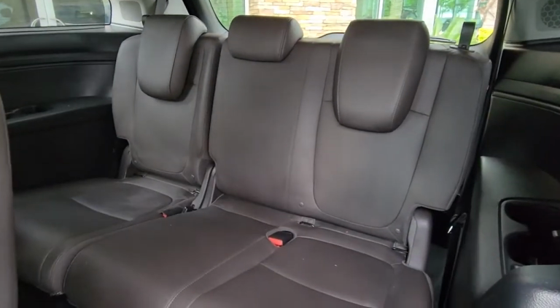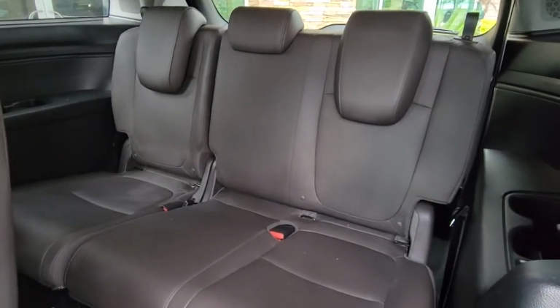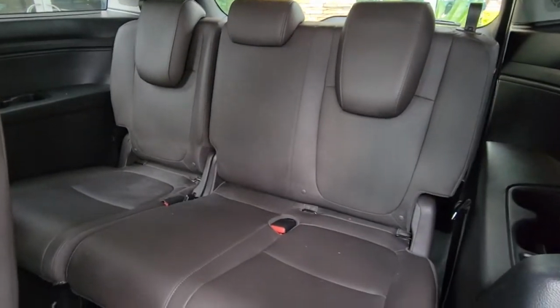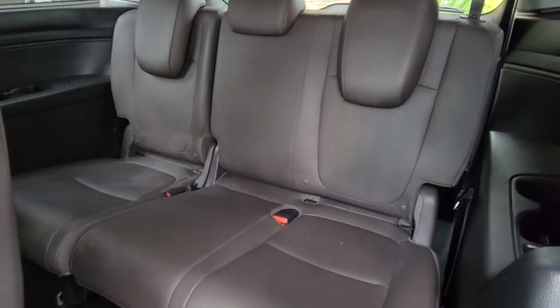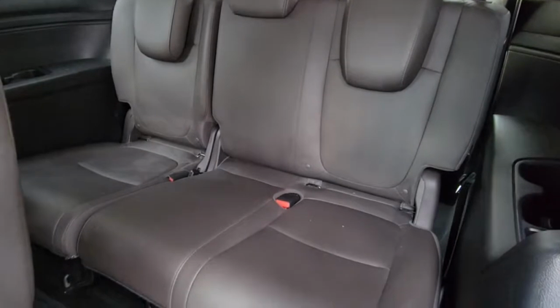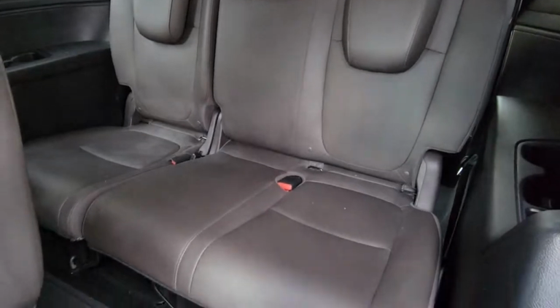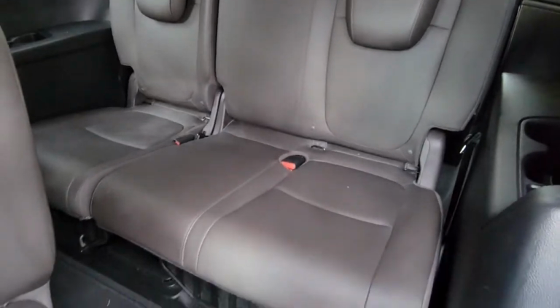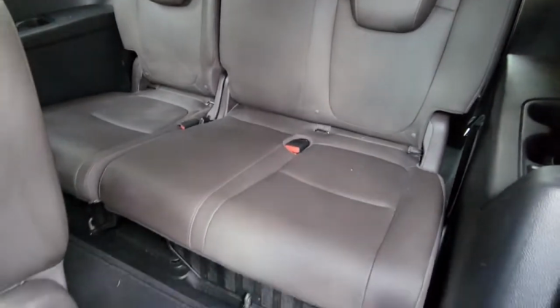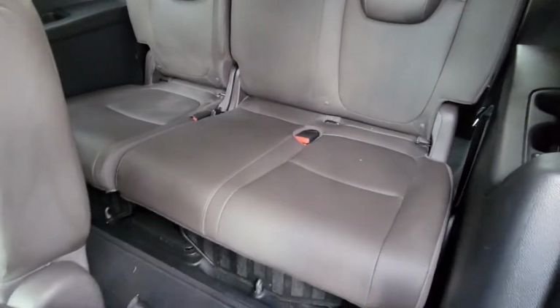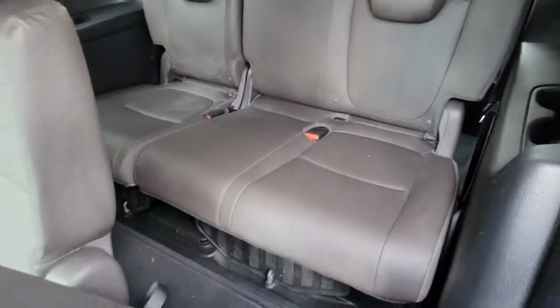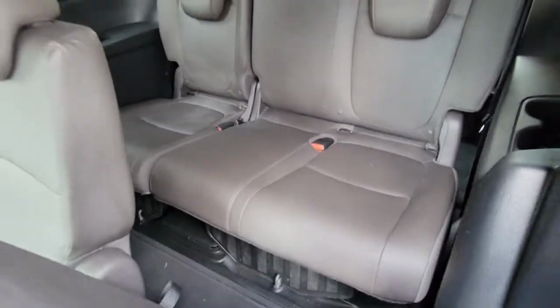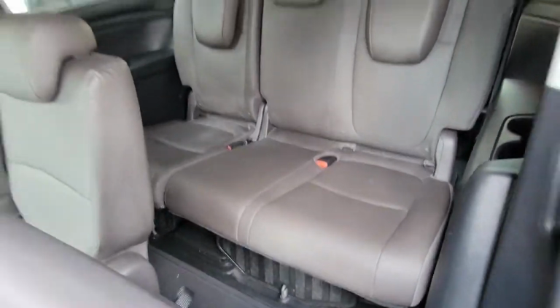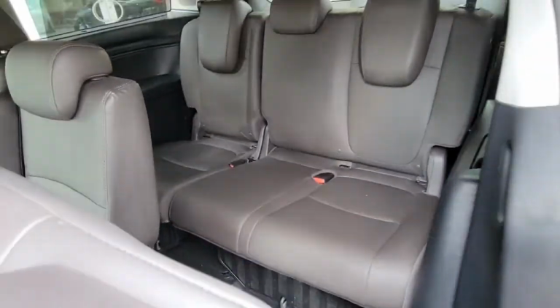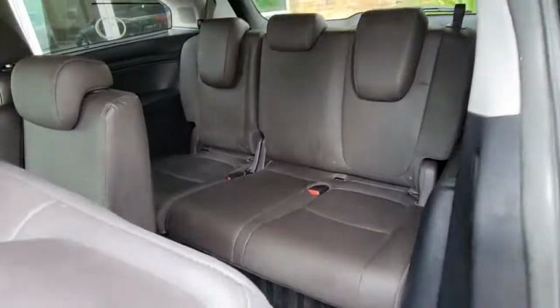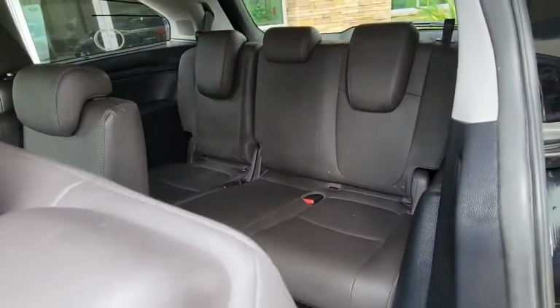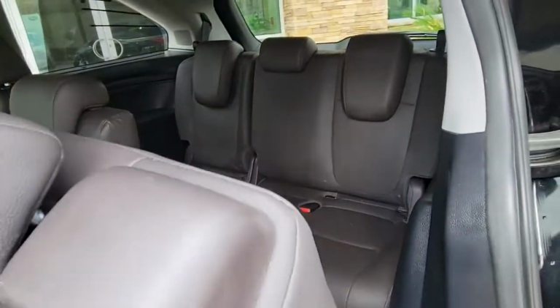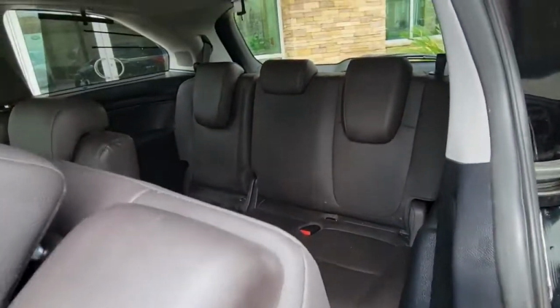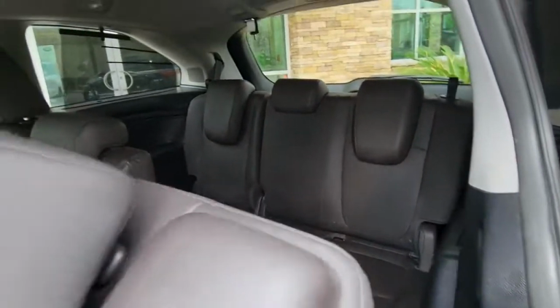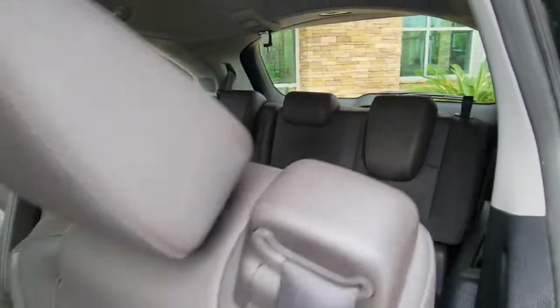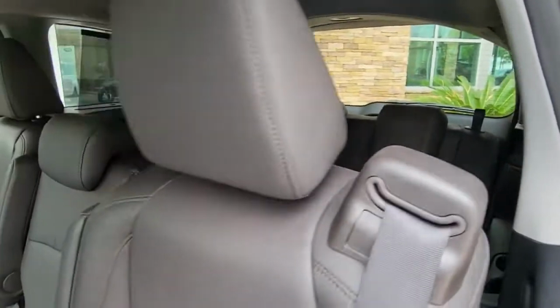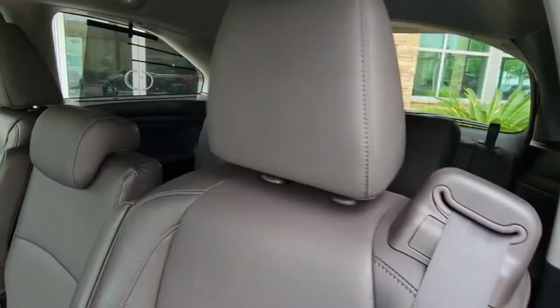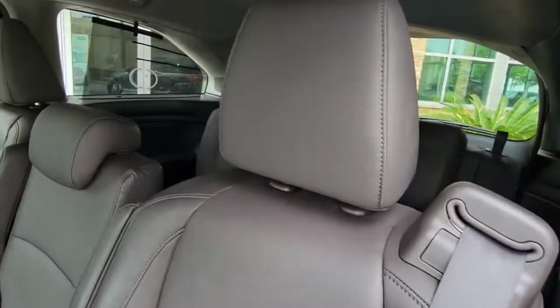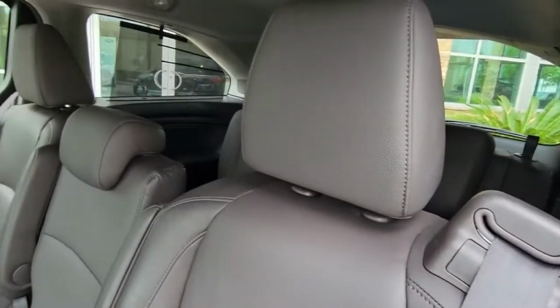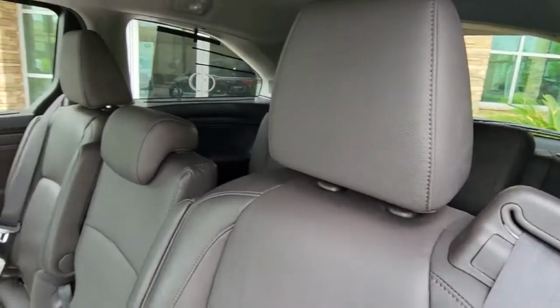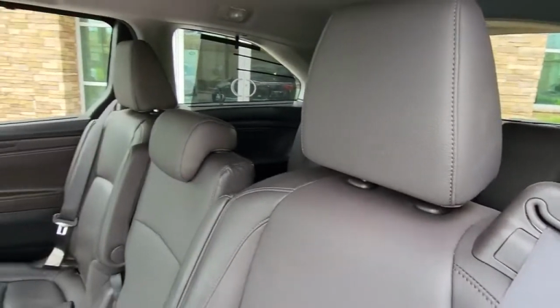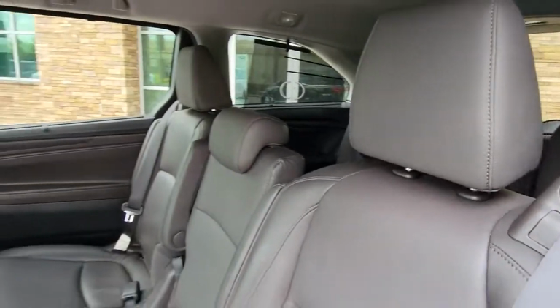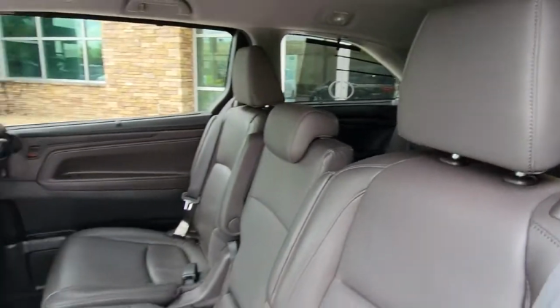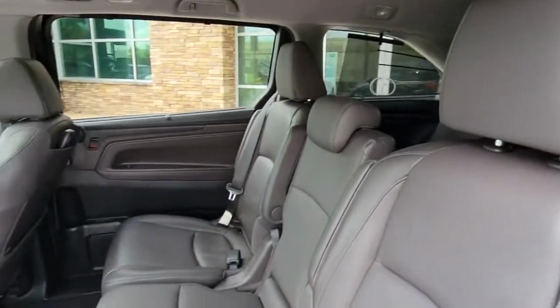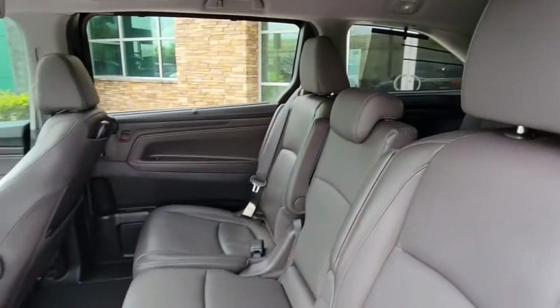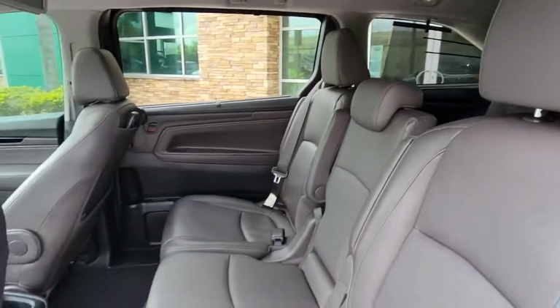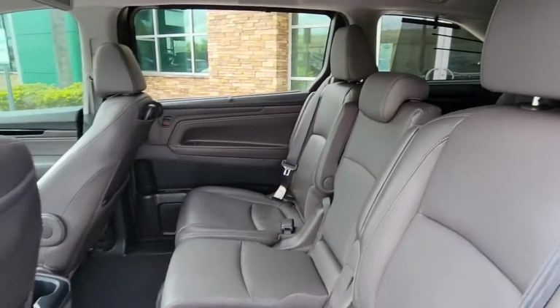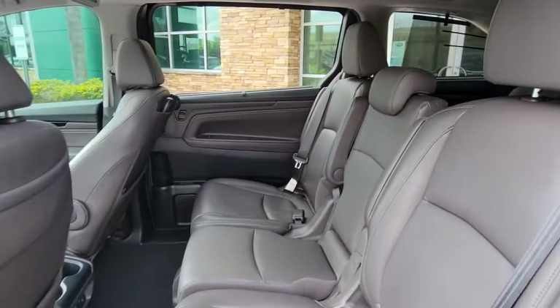Powerful agile cargo hauler meets safe, comfortable family oasis. Drive the Honda Odyssey.